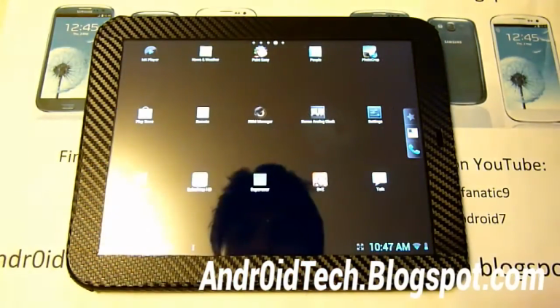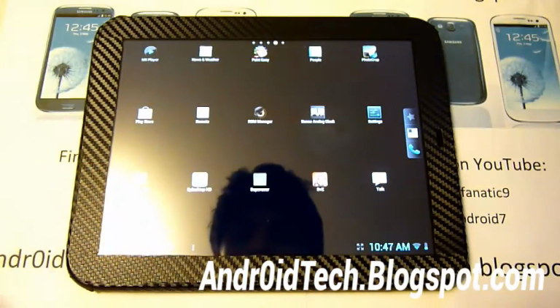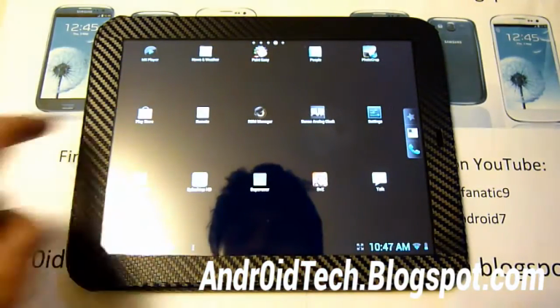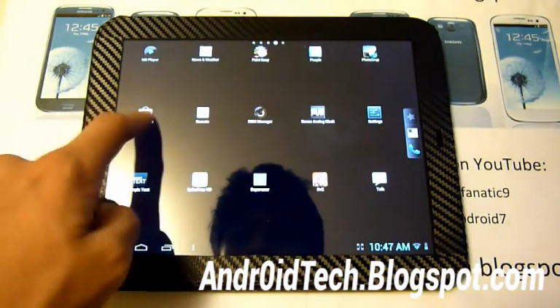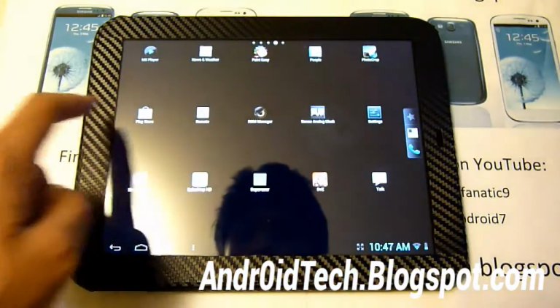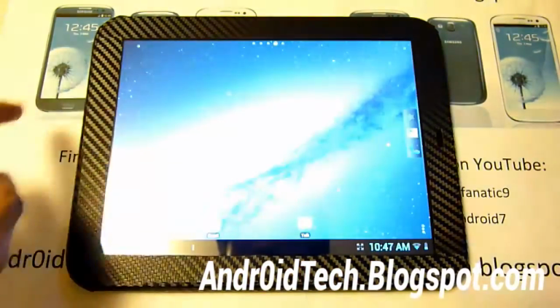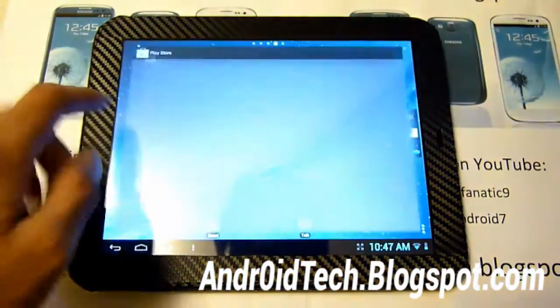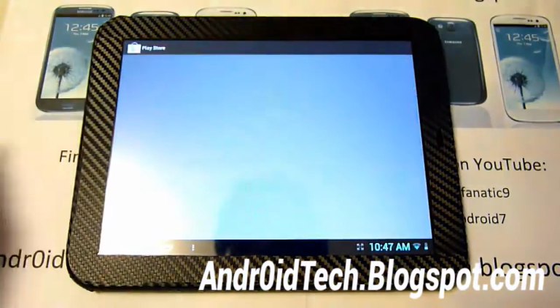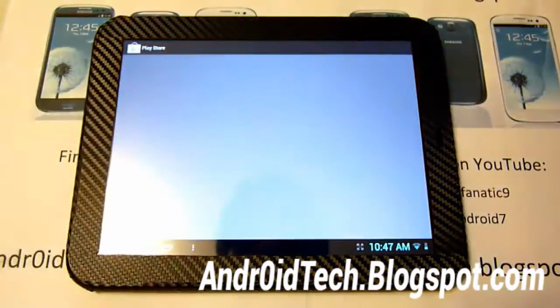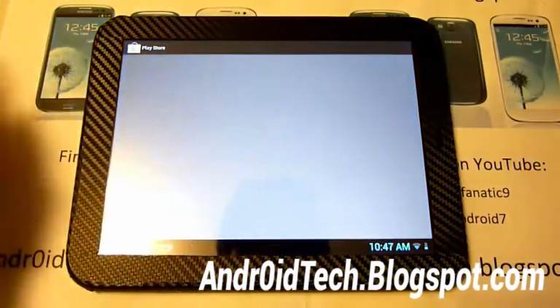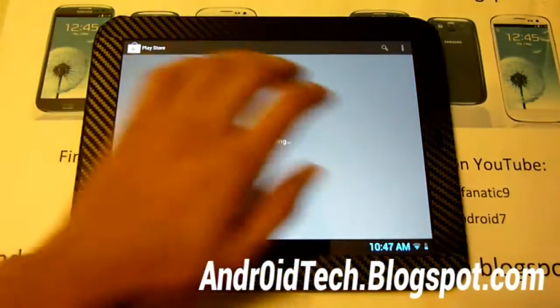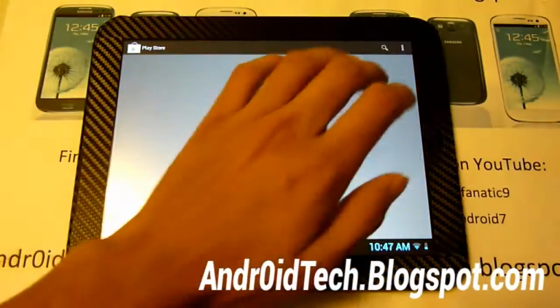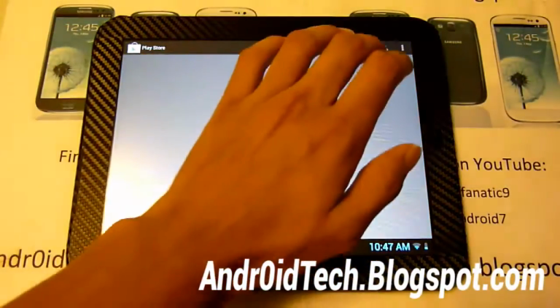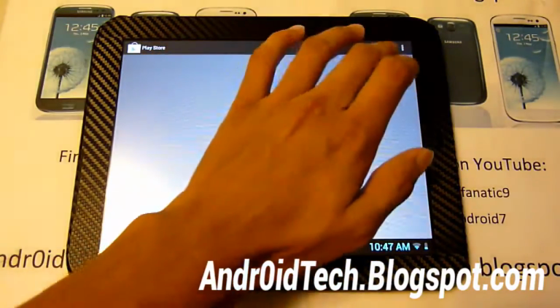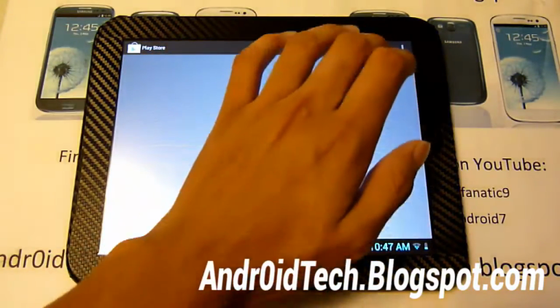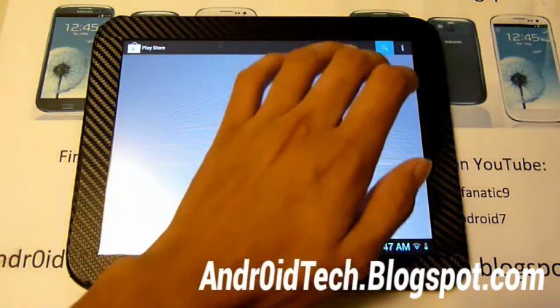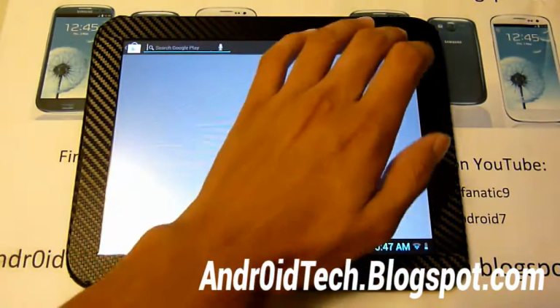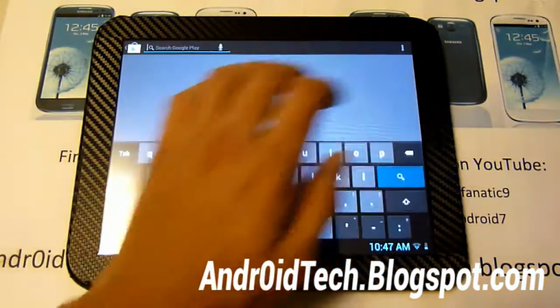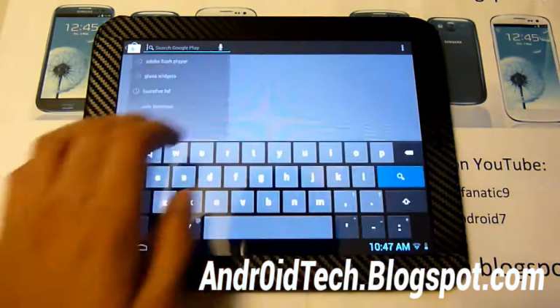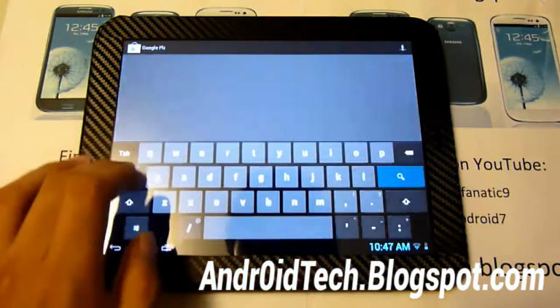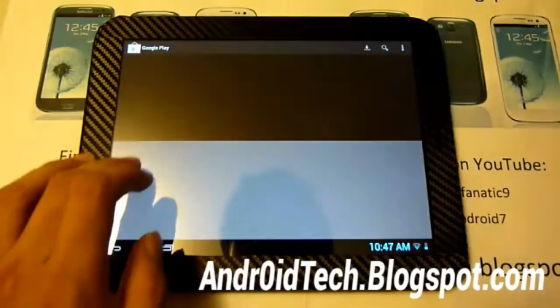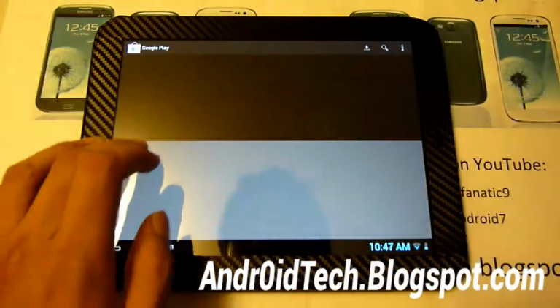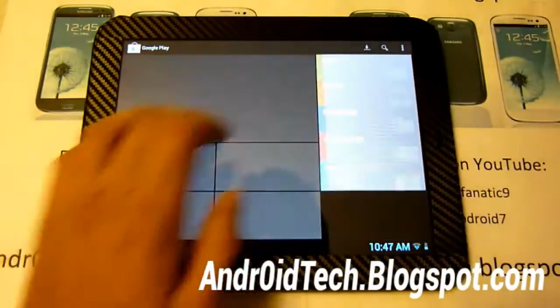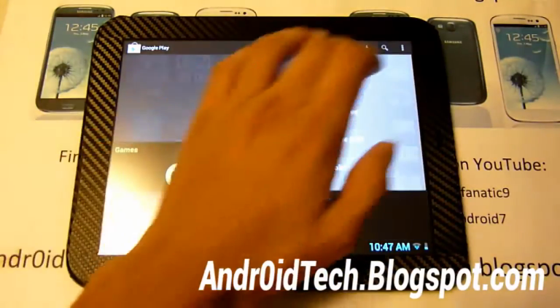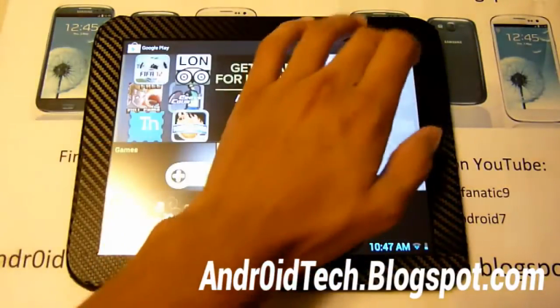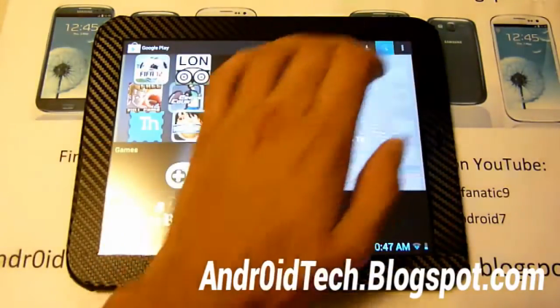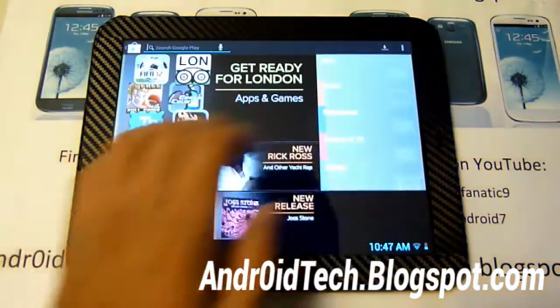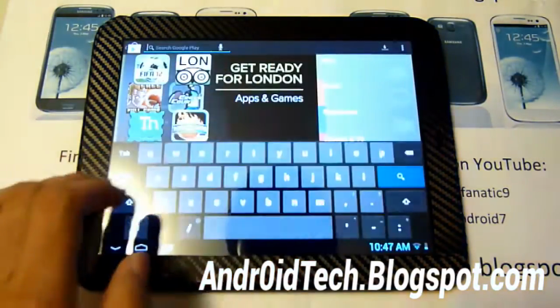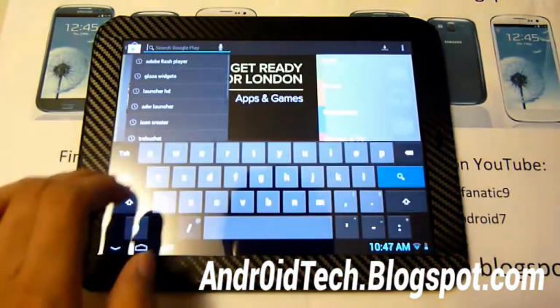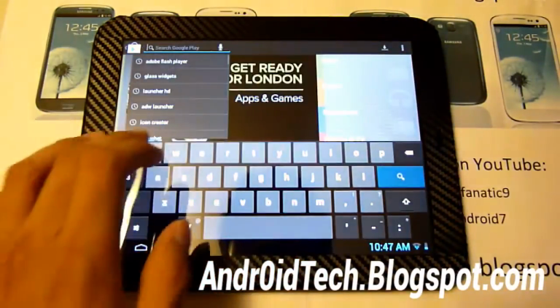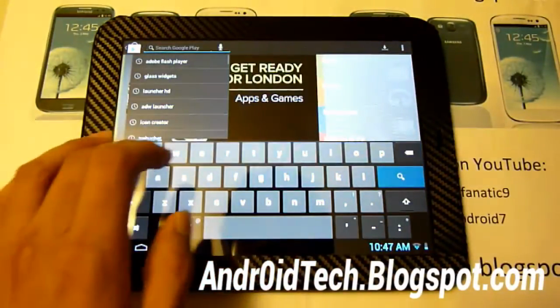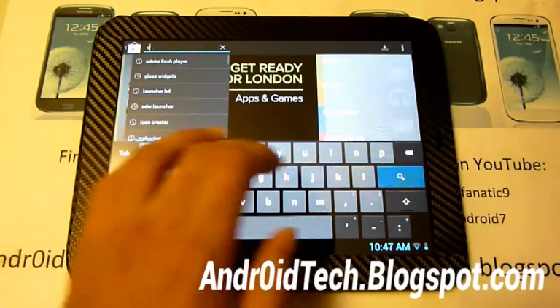There we go - Play Store. Let me install Quadrant real quick so you can see the Quadrant score.